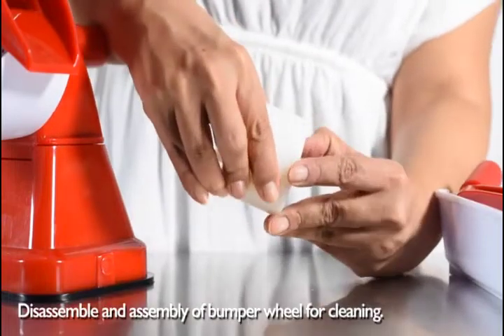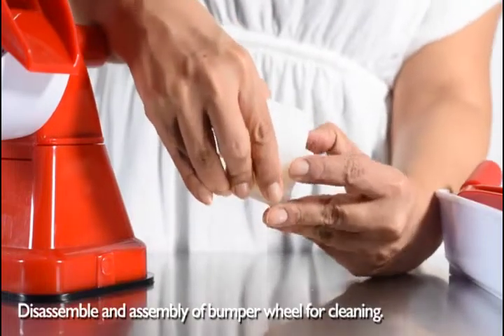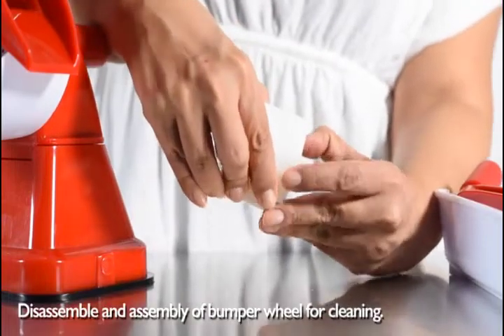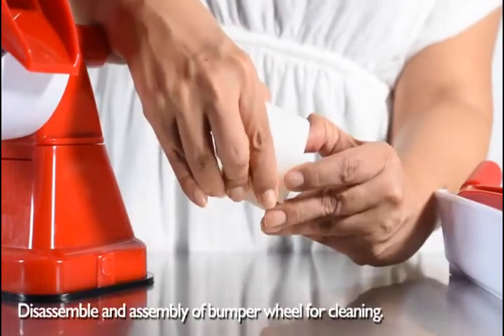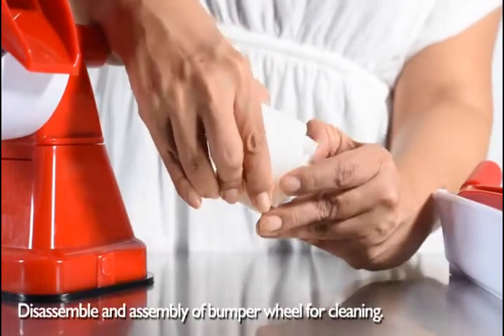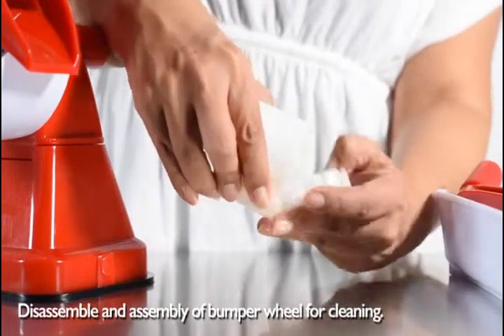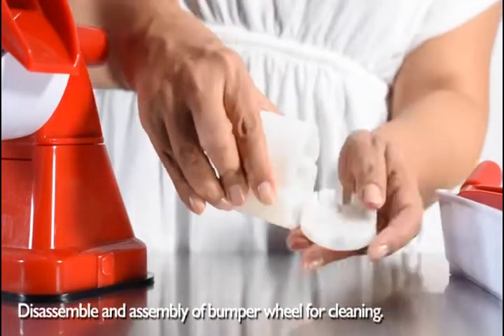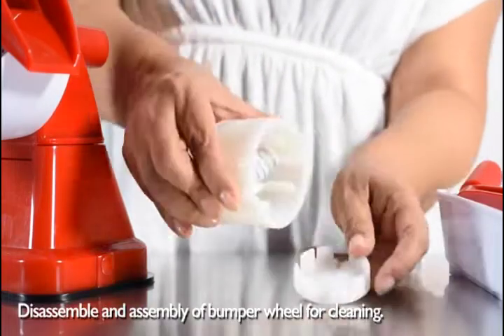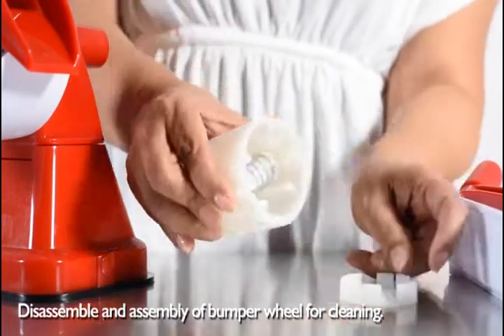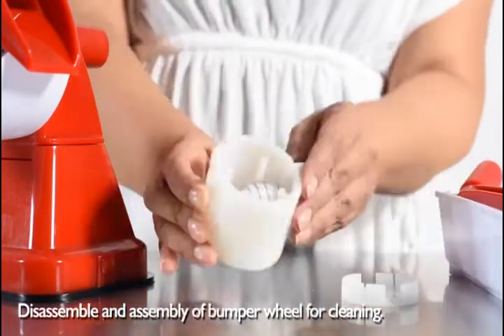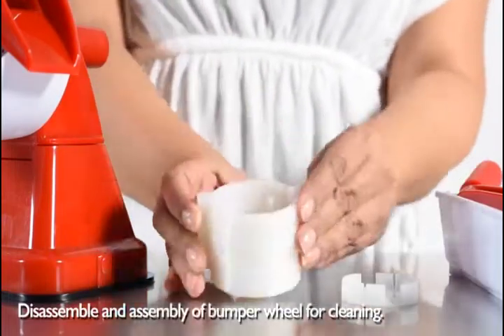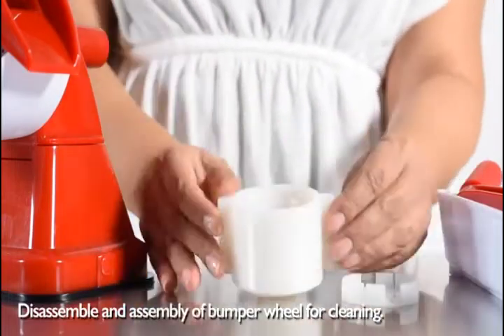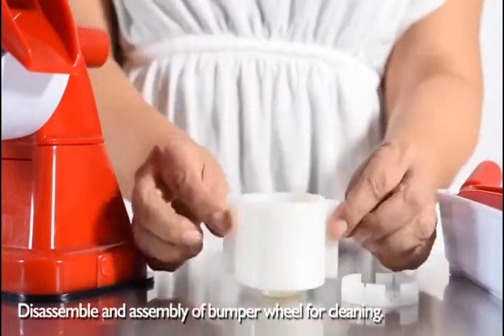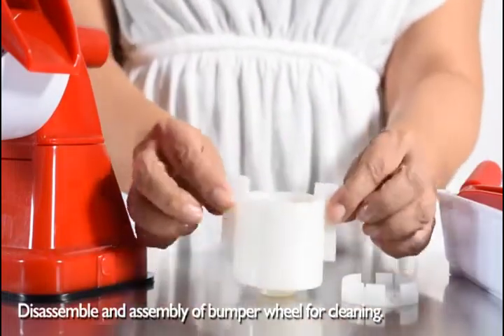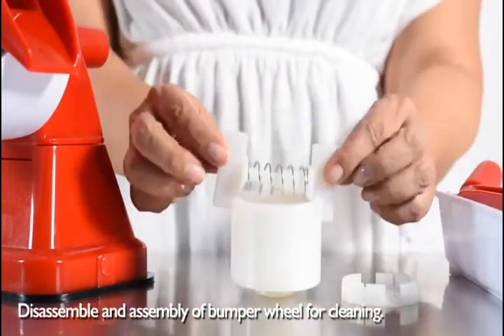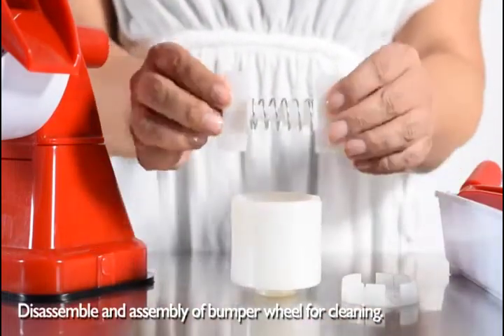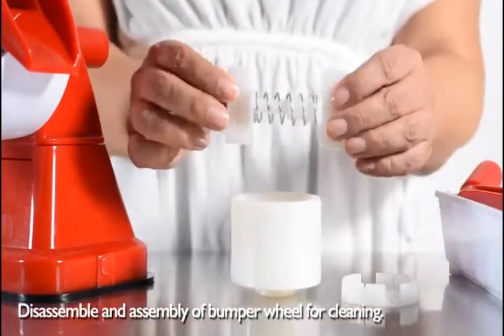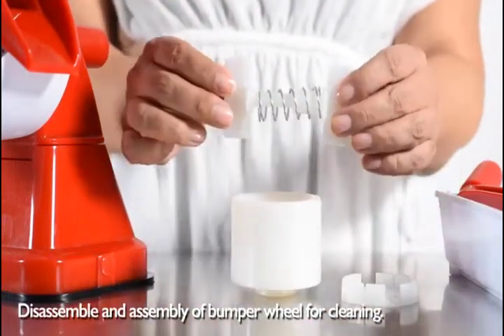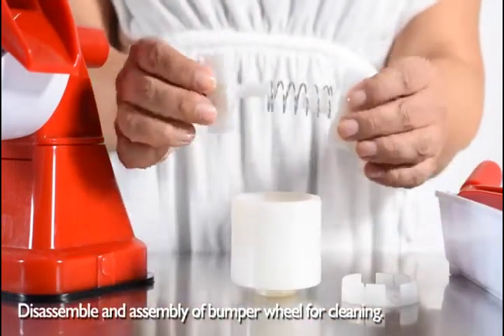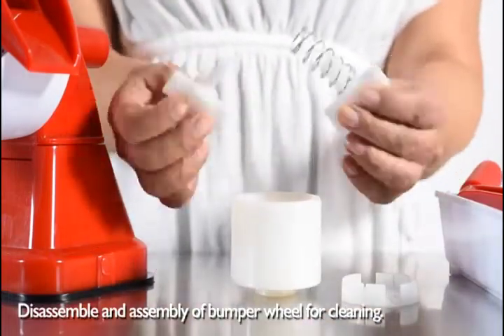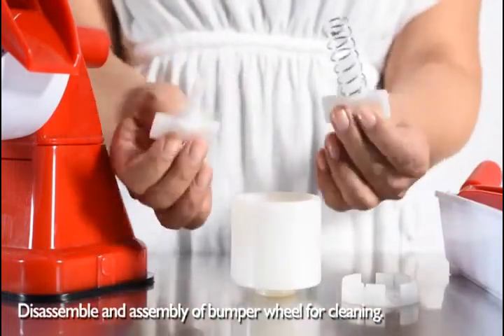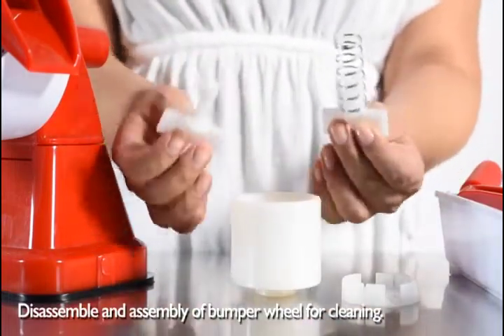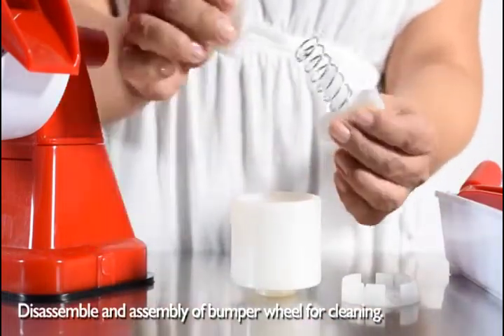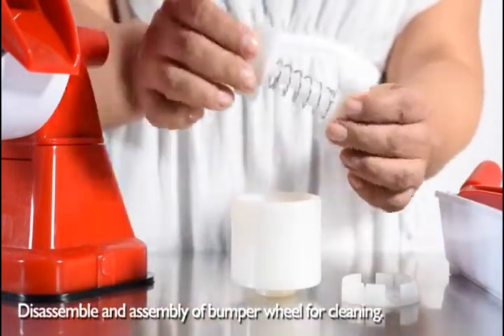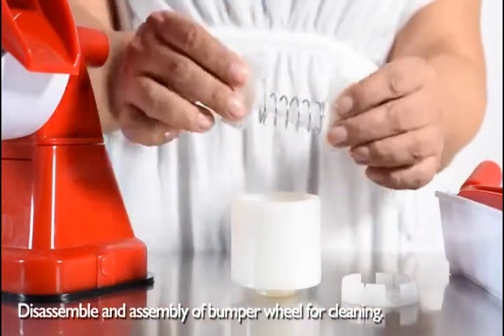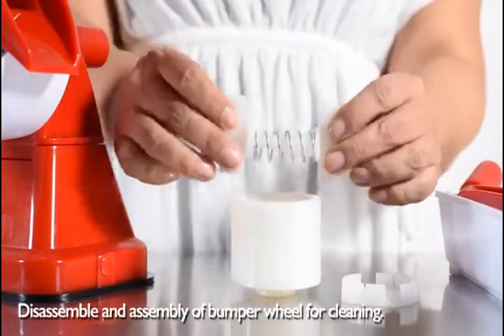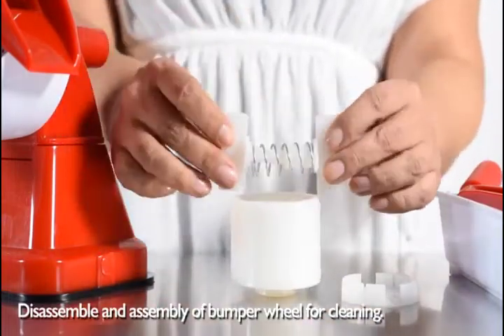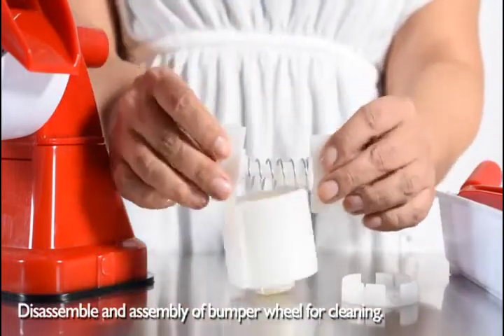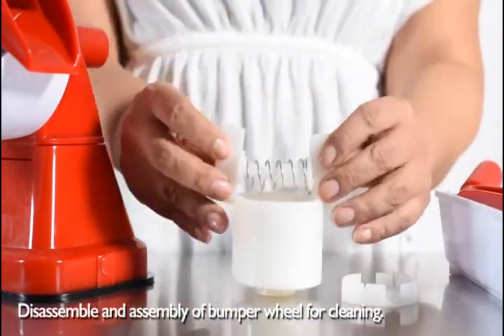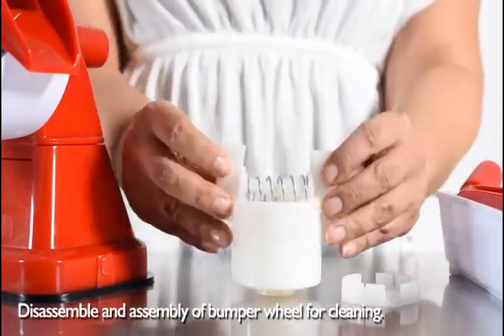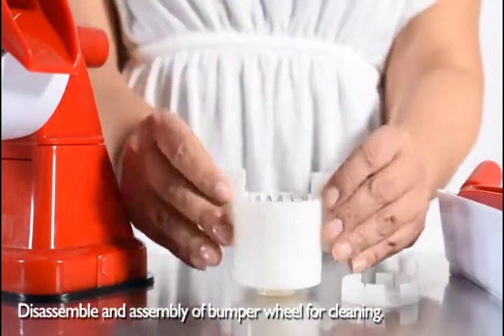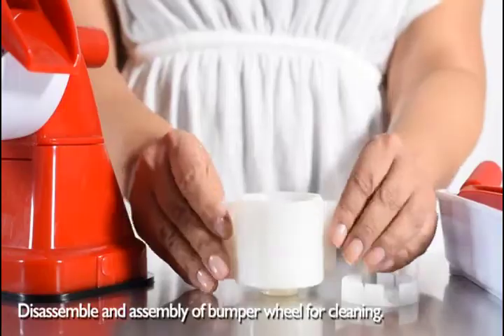Its catchy red appeal is complemented by durable plastic shaping the exterior frame.